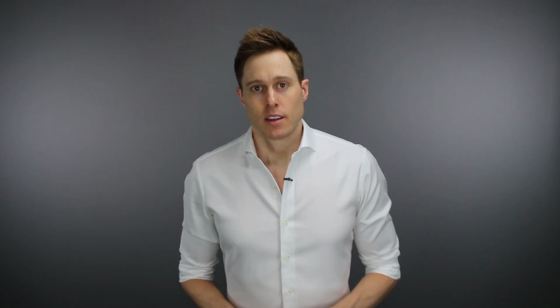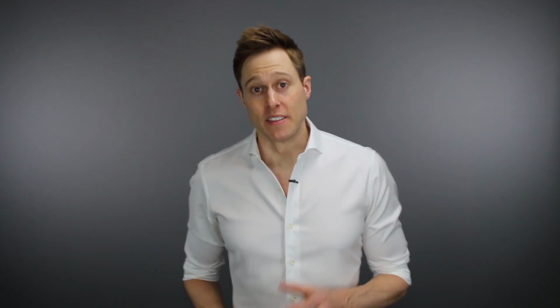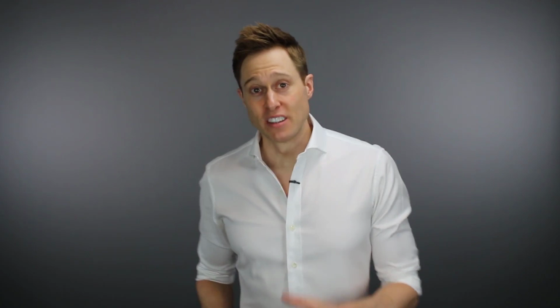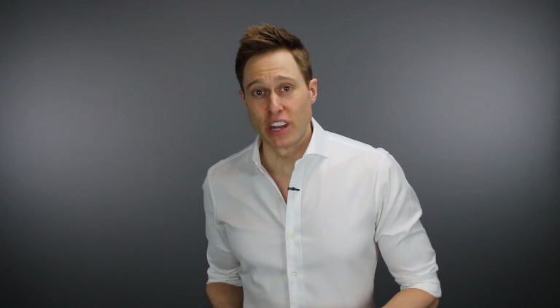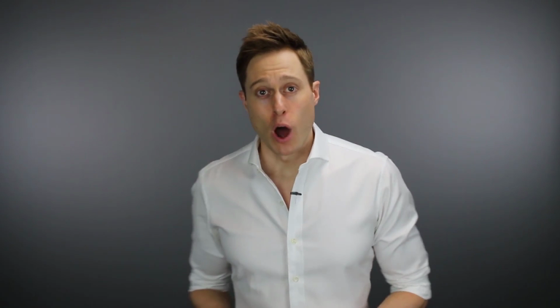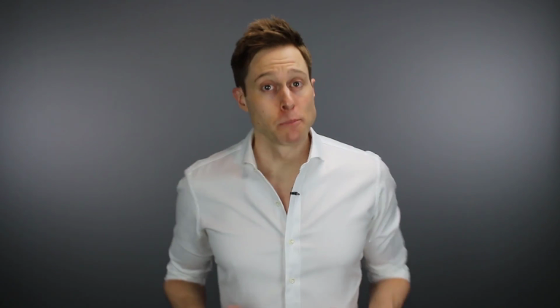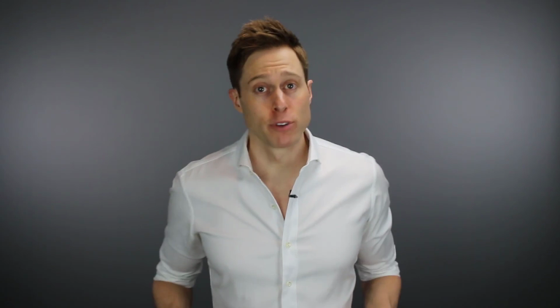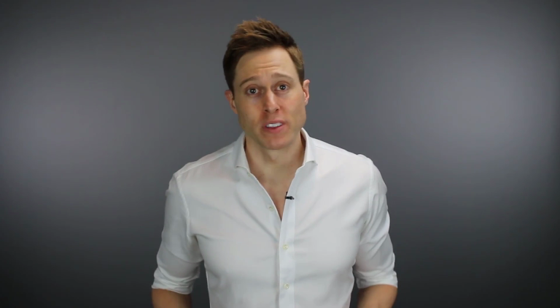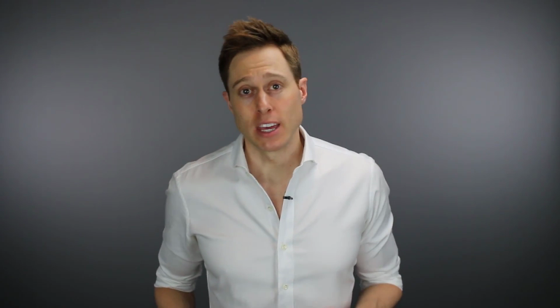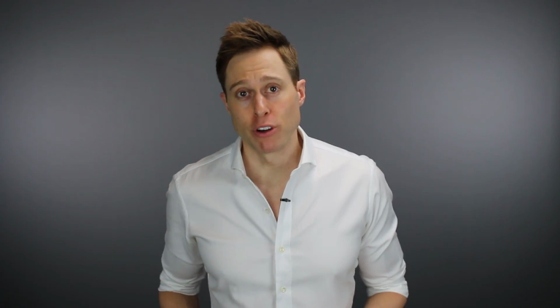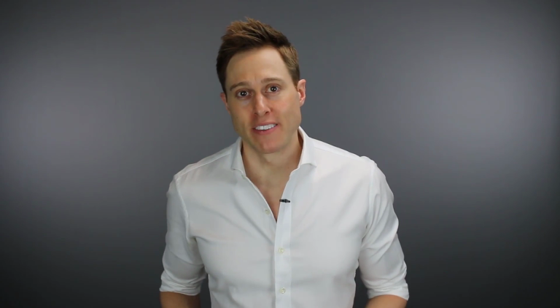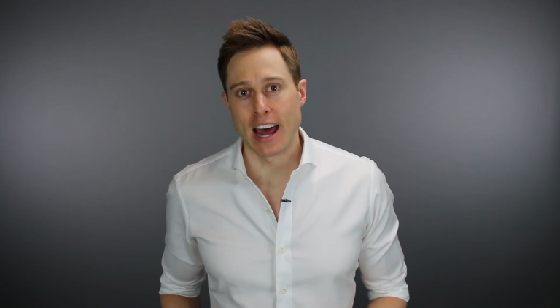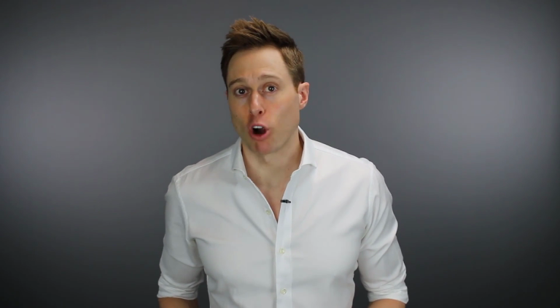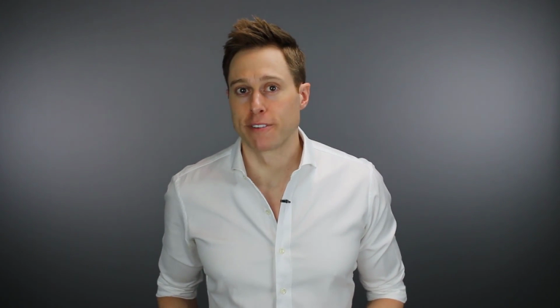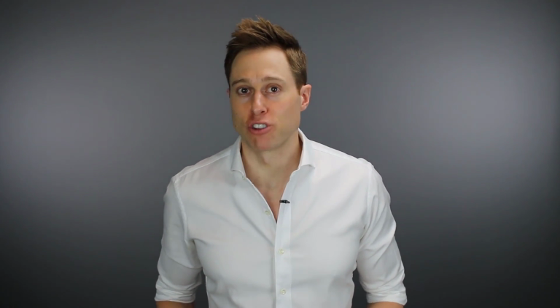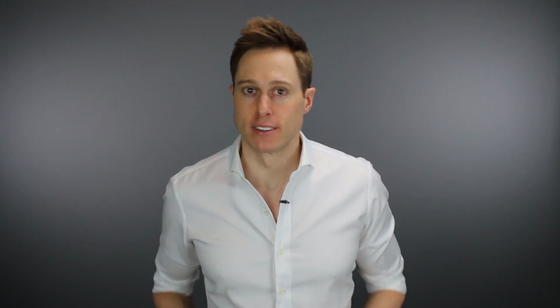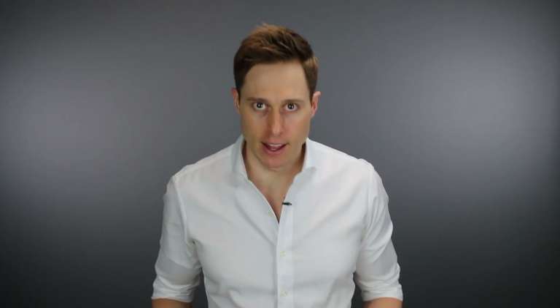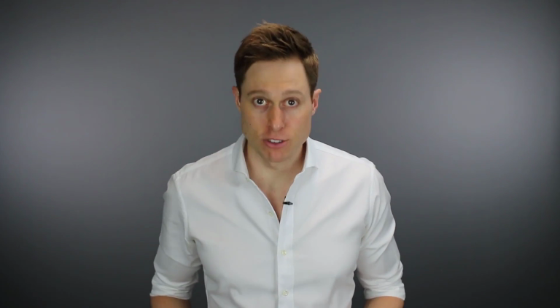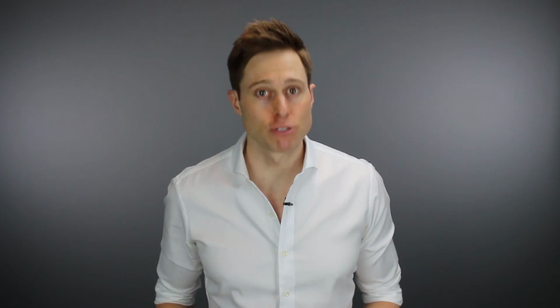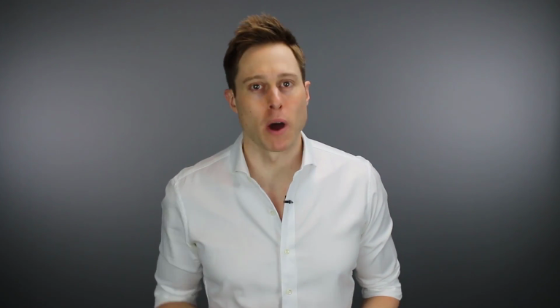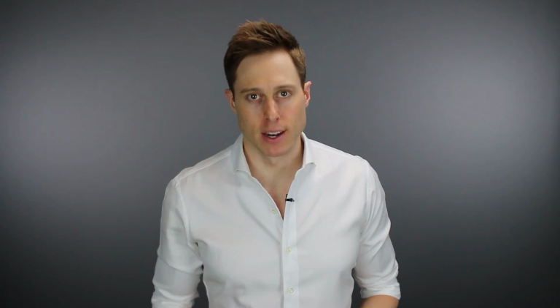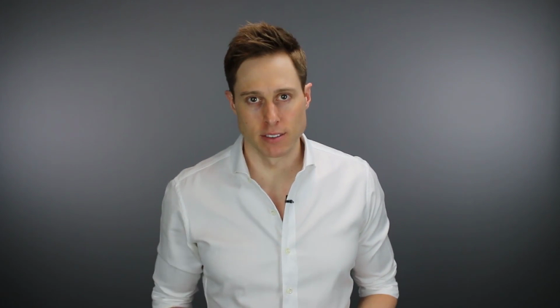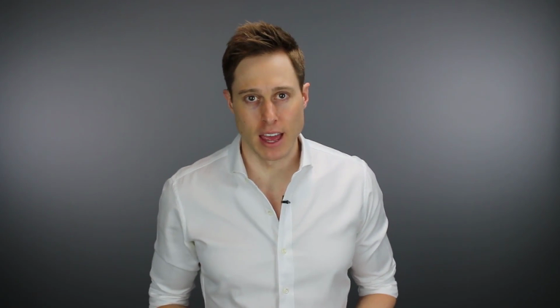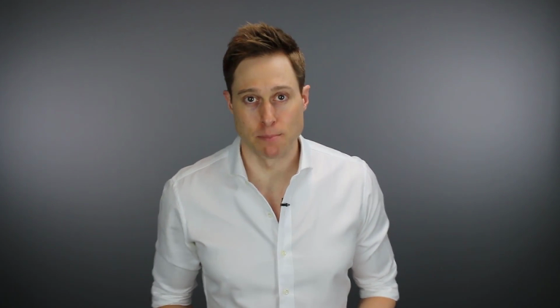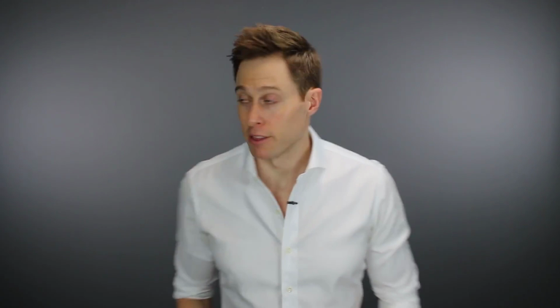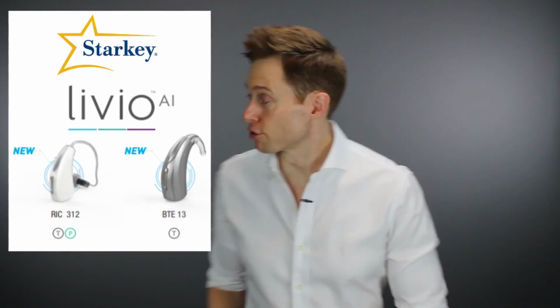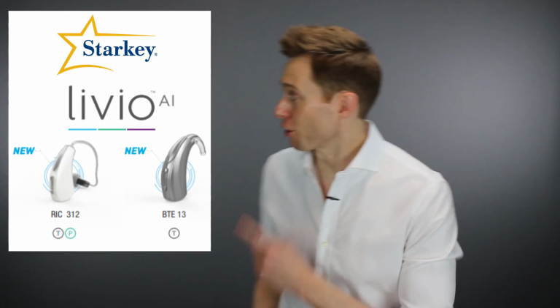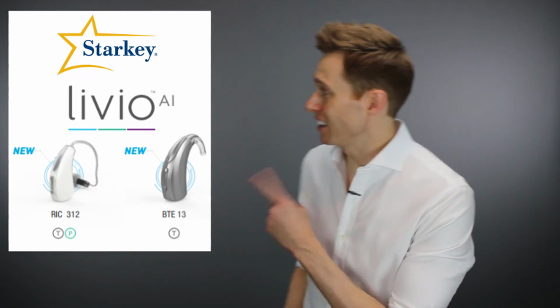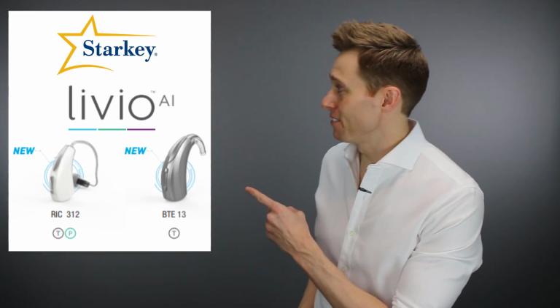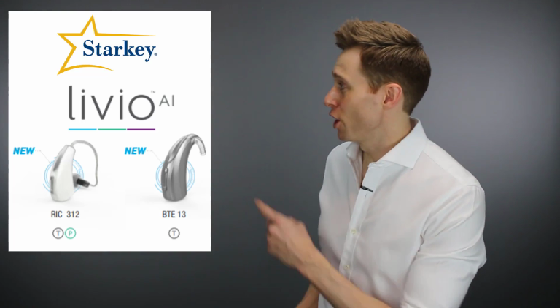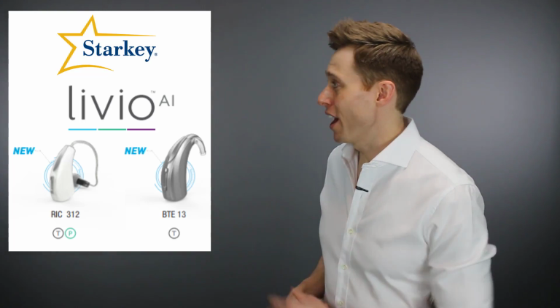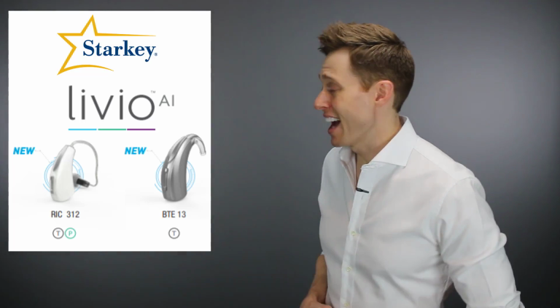In this video, I'm reviewing the hearing aid that has artificial intelligence right in its name: the Starkey Livio AI.